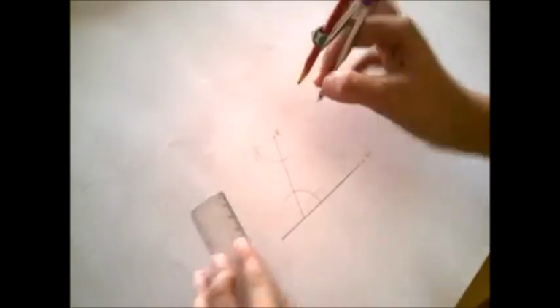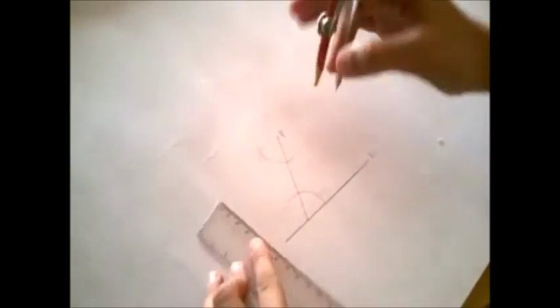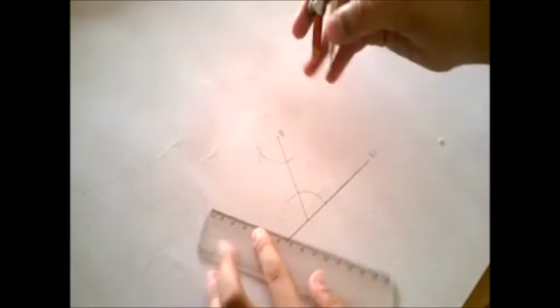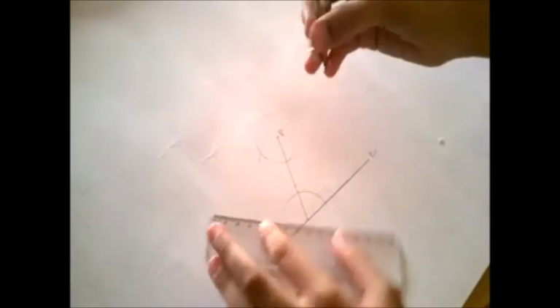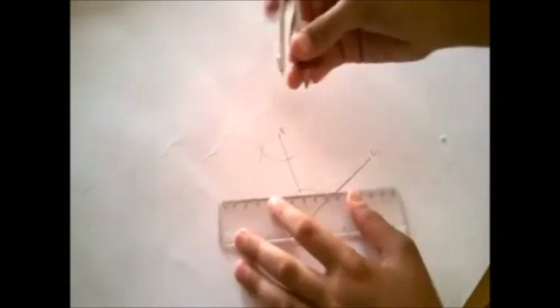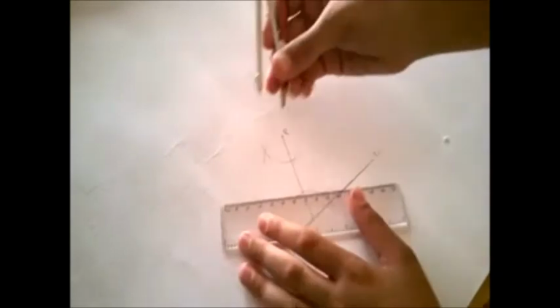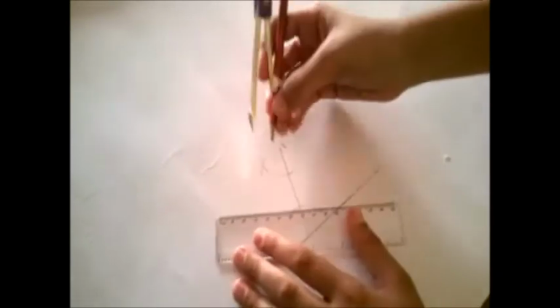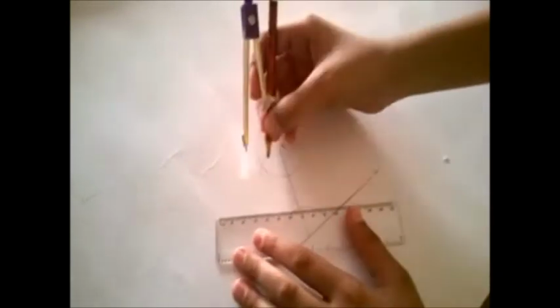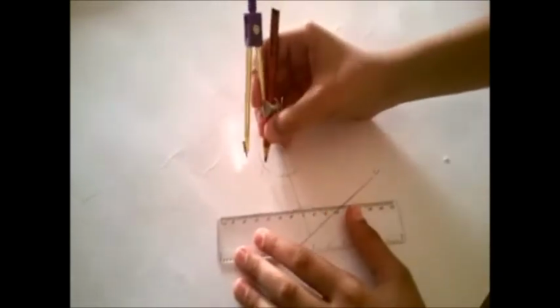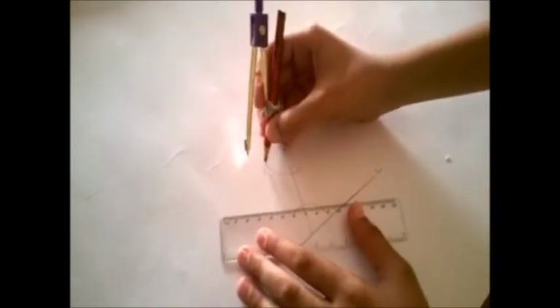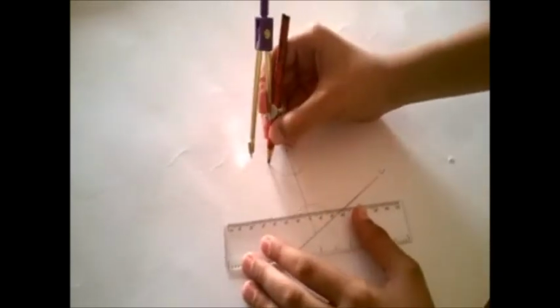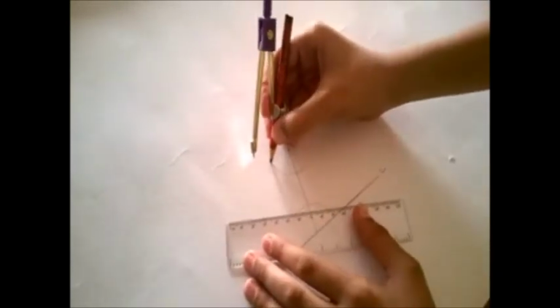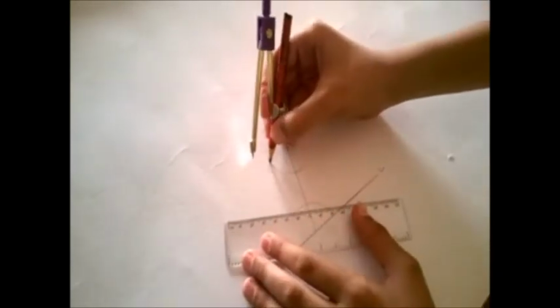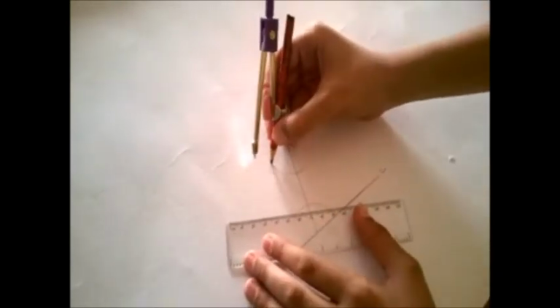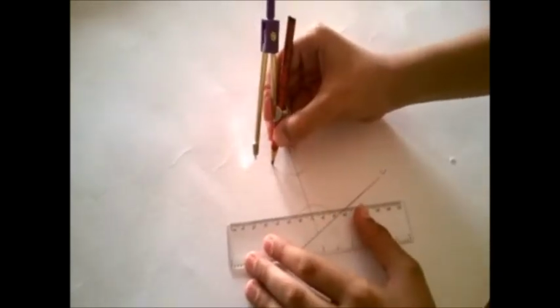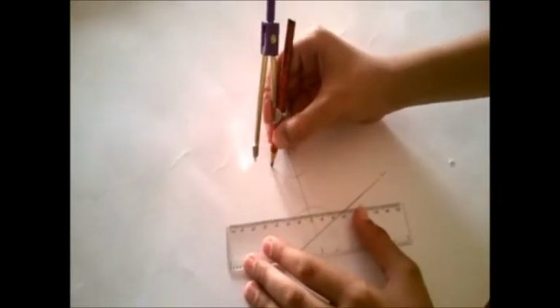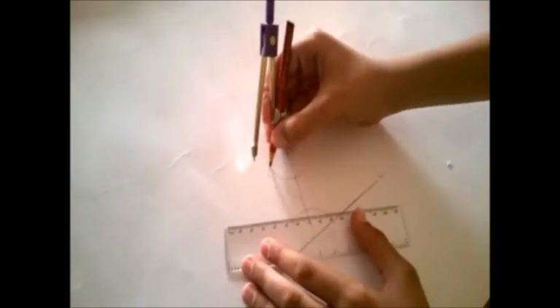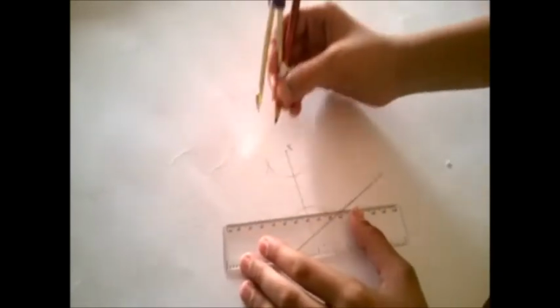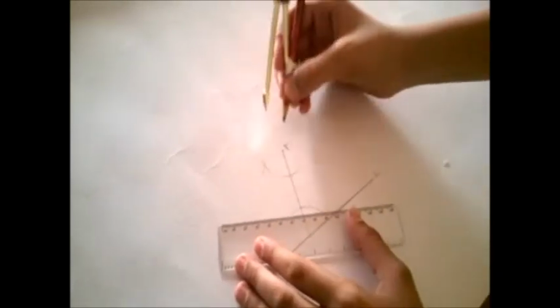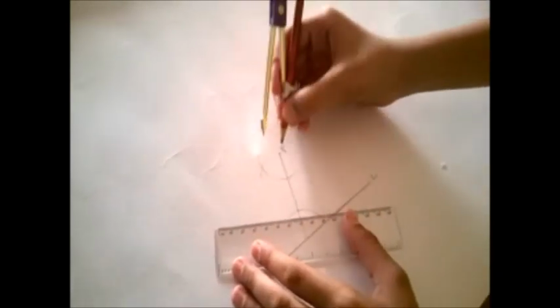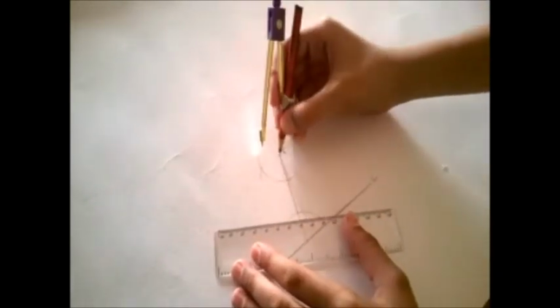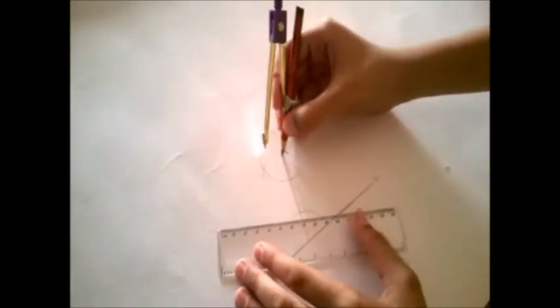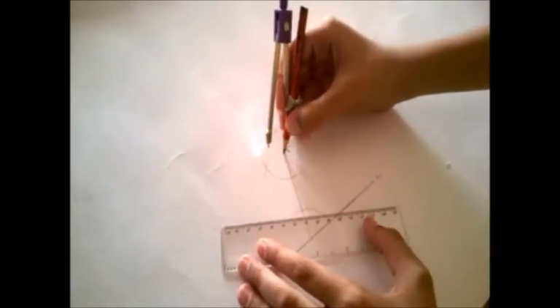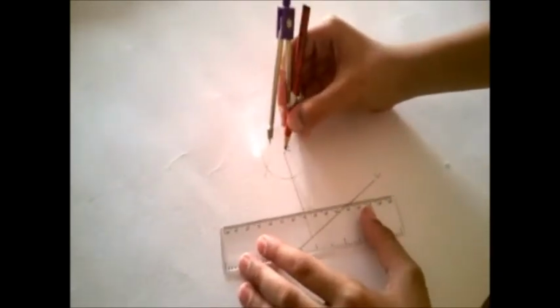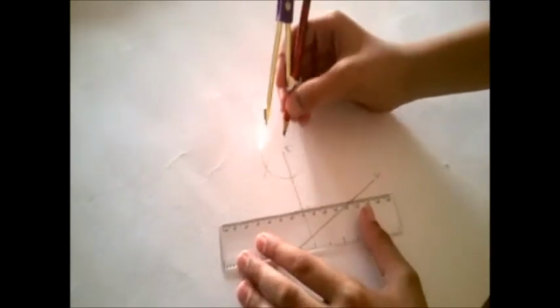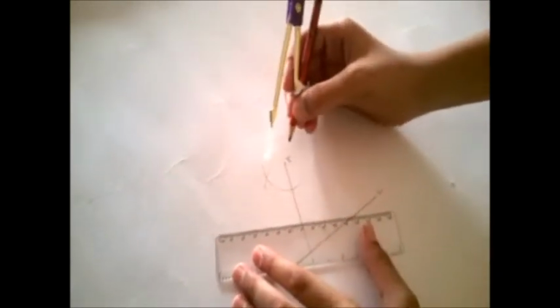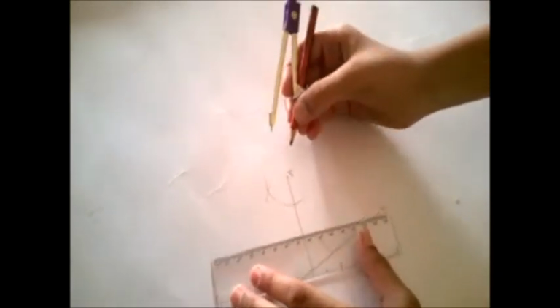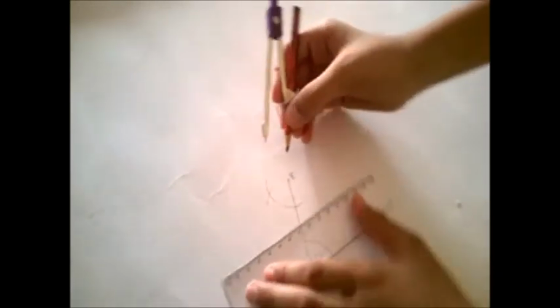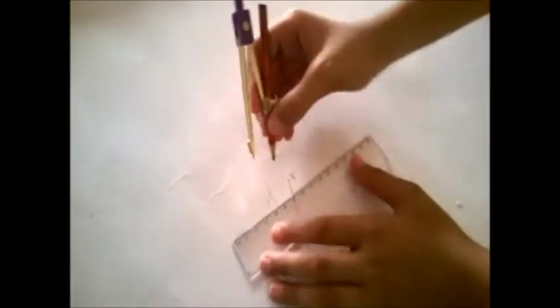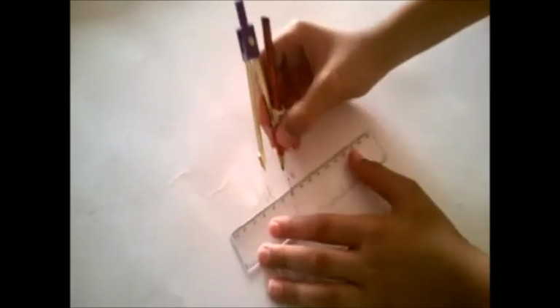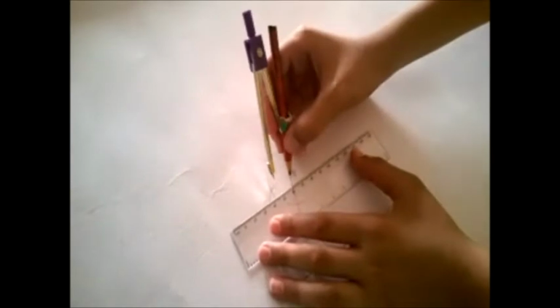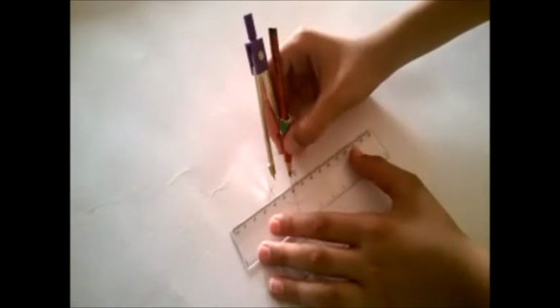Draw an arc from this point and you will get the parallel line. From this point and this point, join both the points and you will get the parallel line.